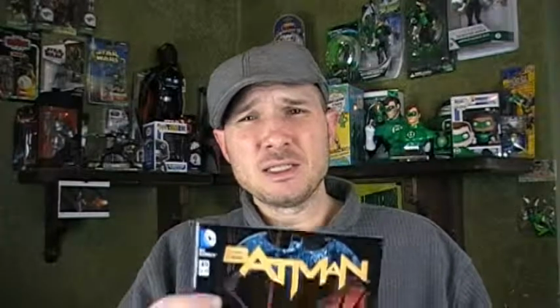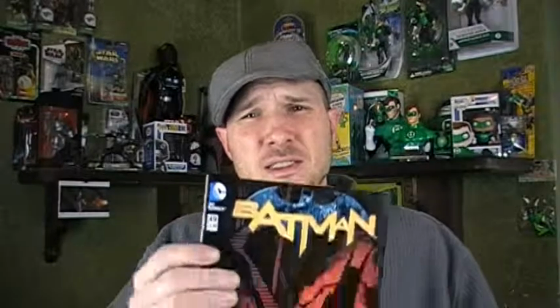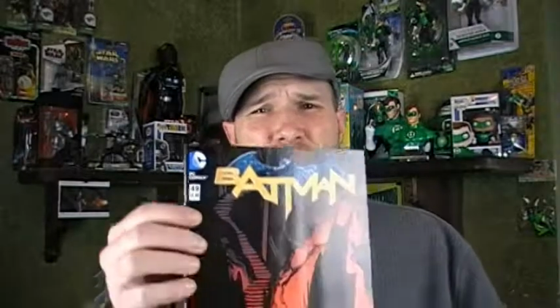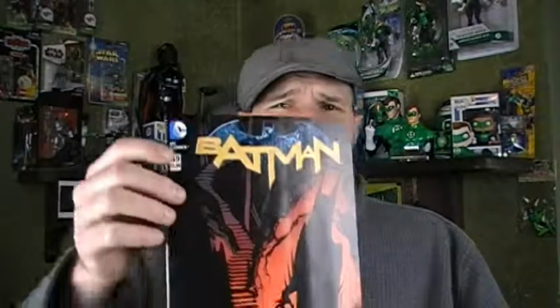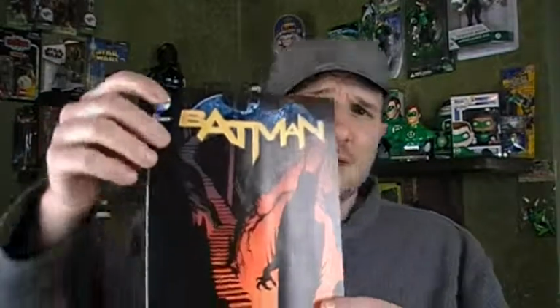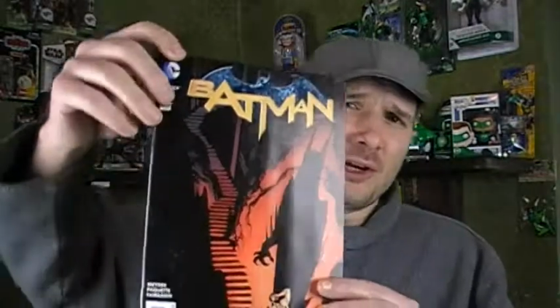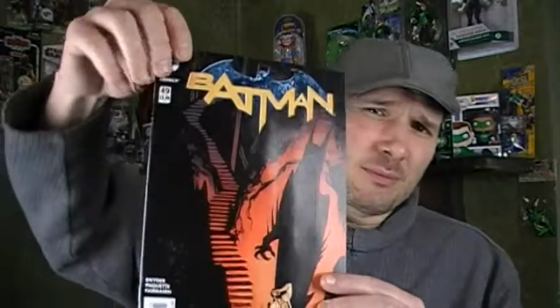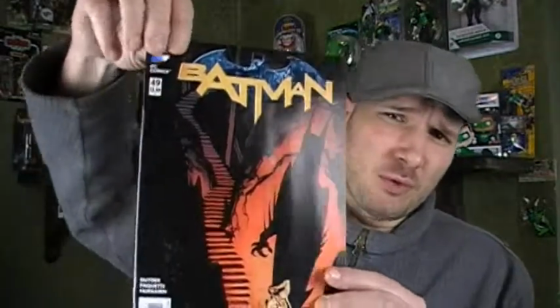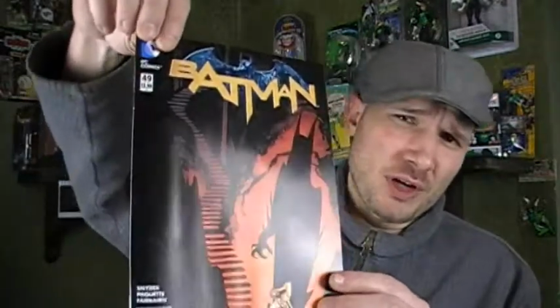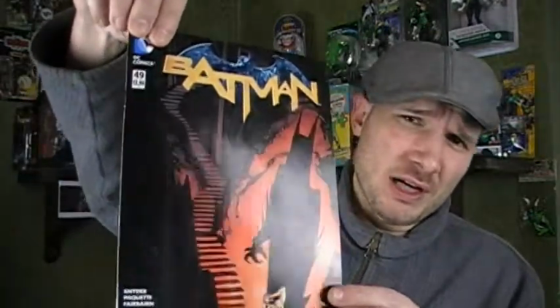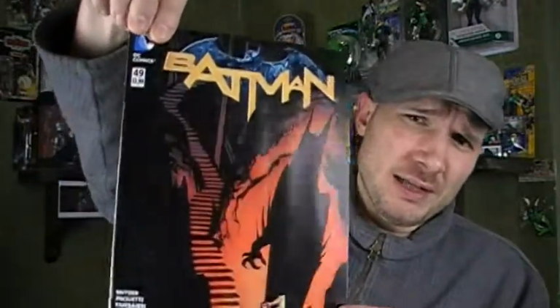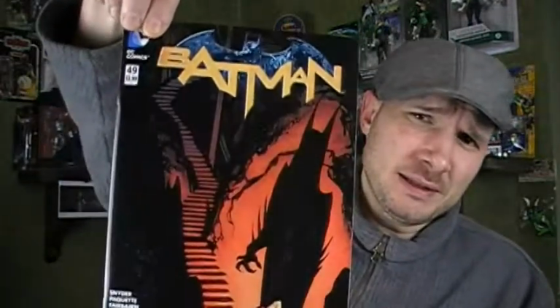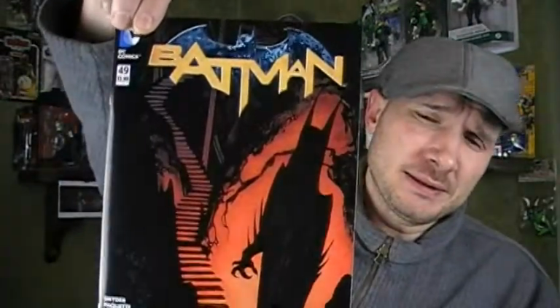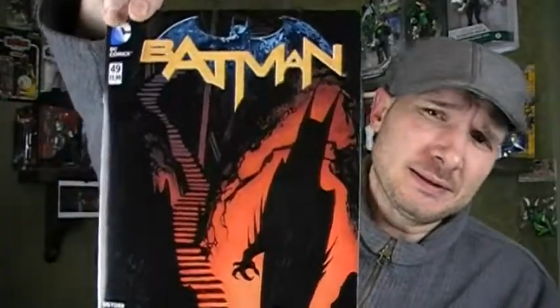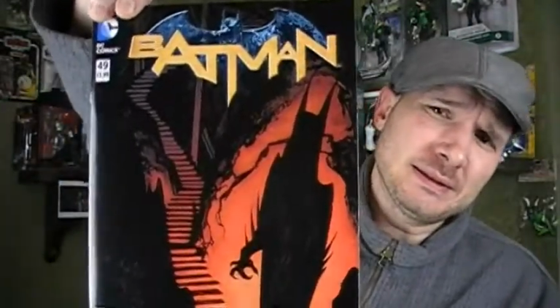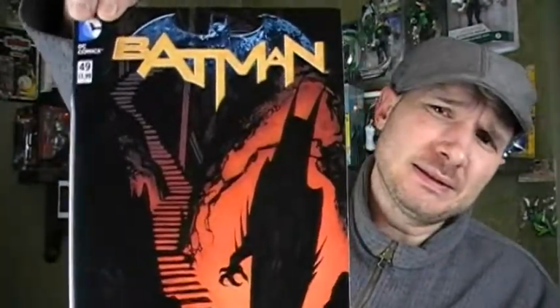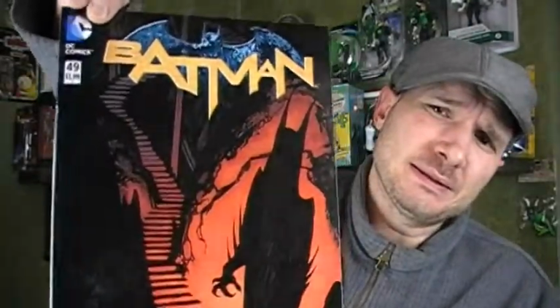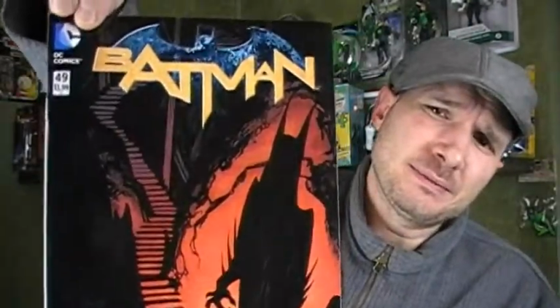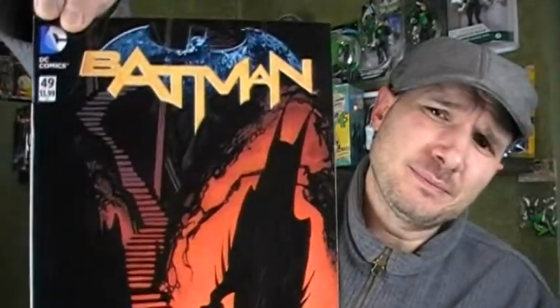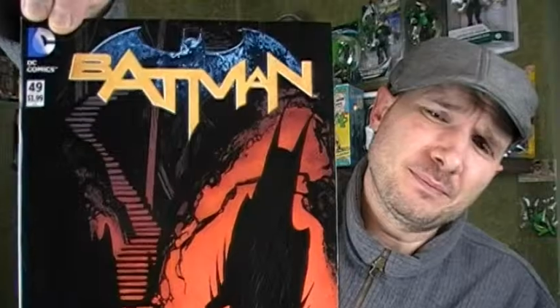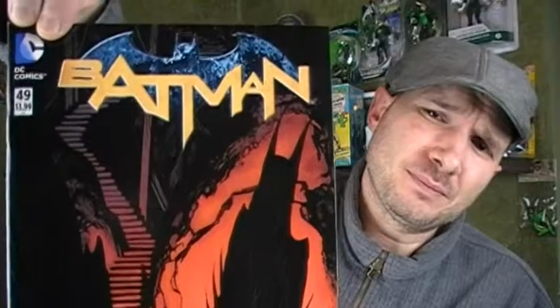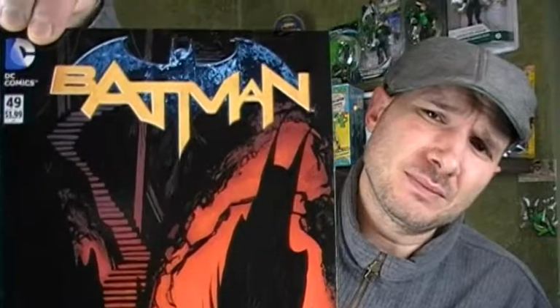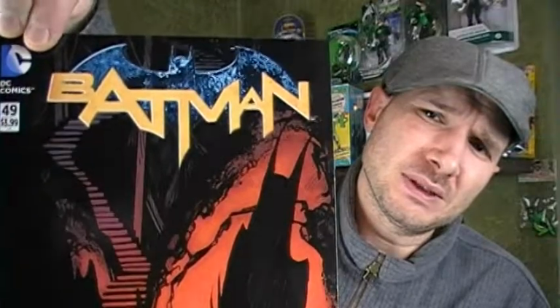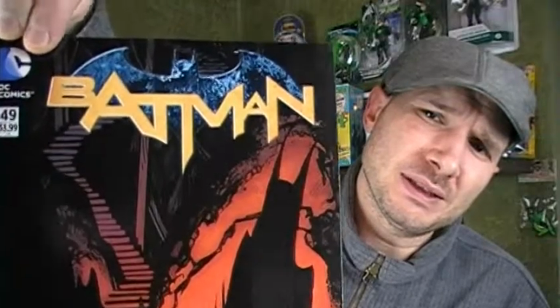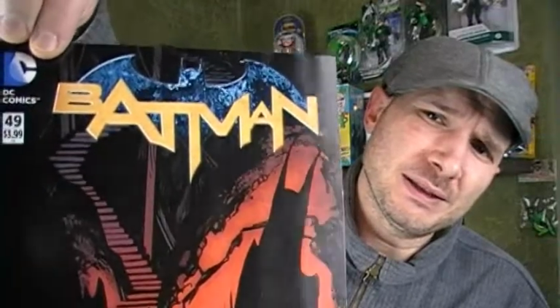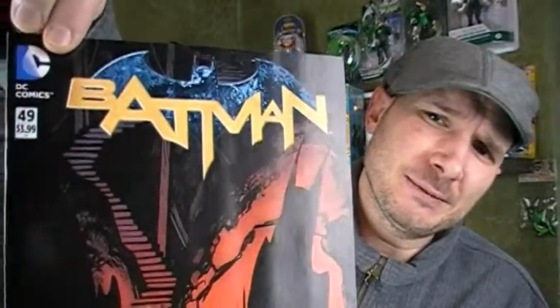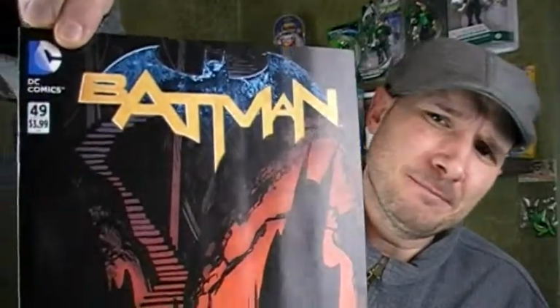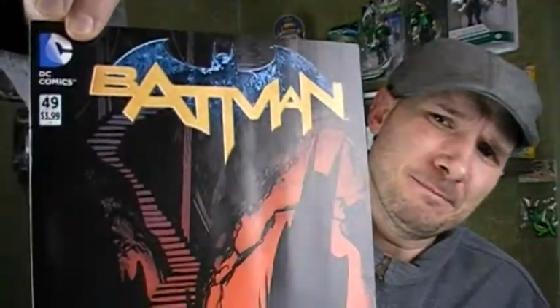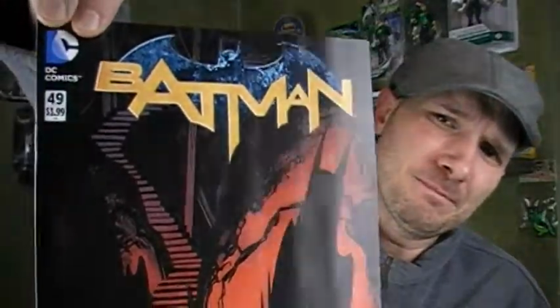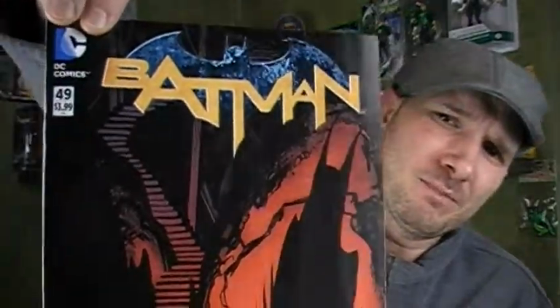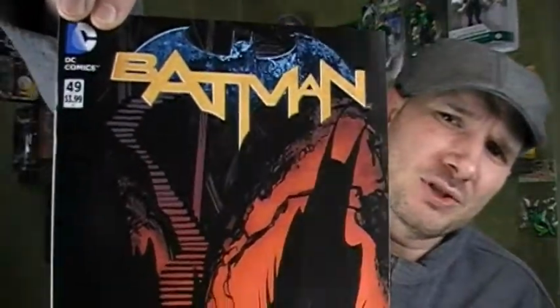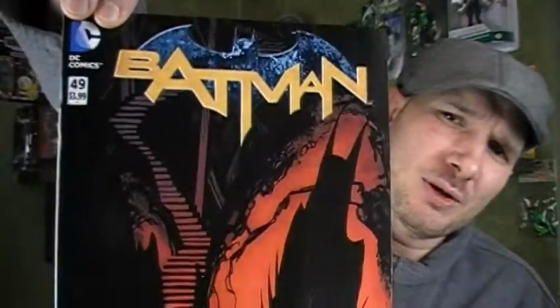Minus that, it's a decent comic book. I don't think I would collect it, but it's okay.